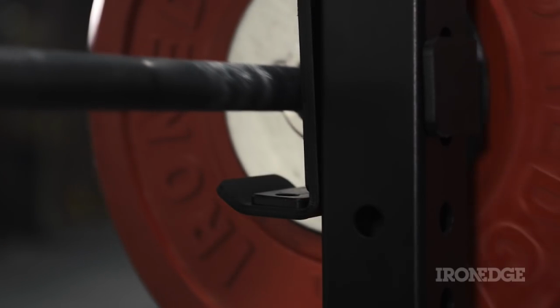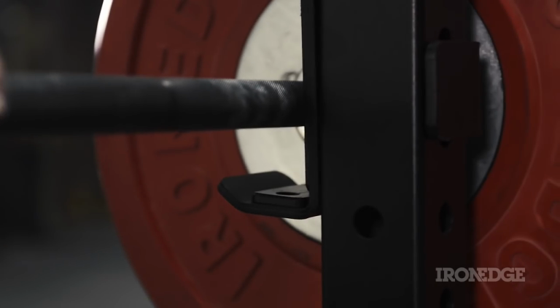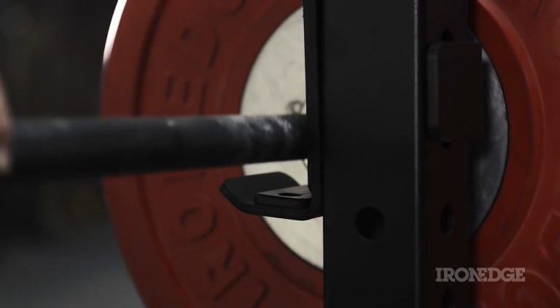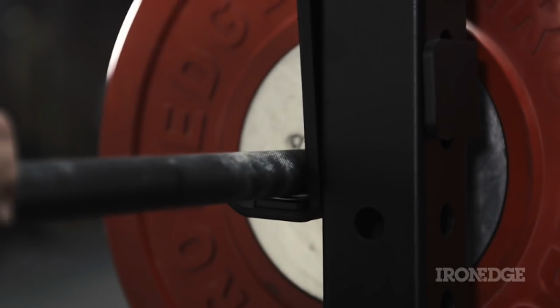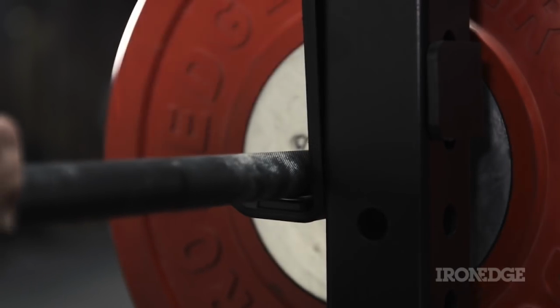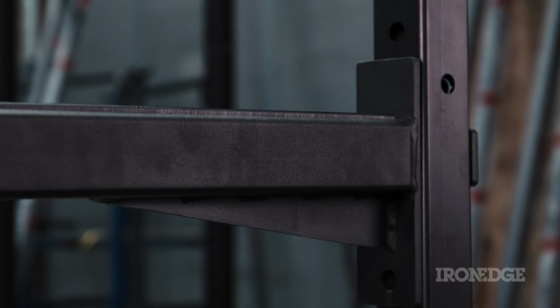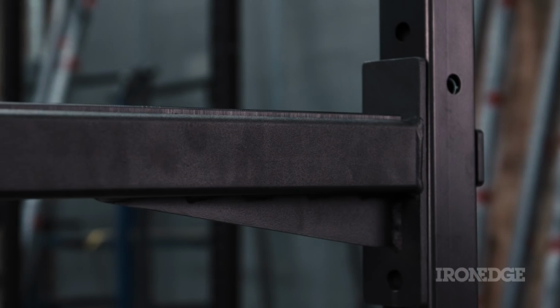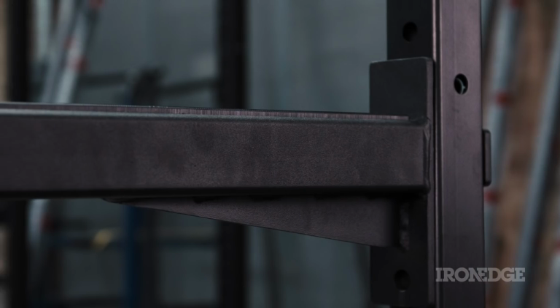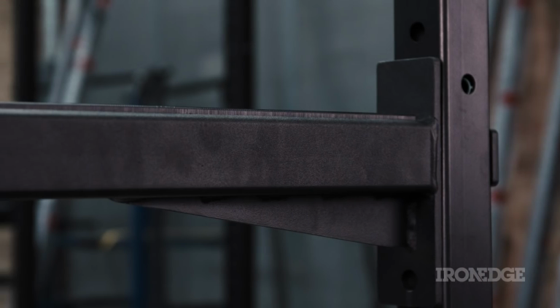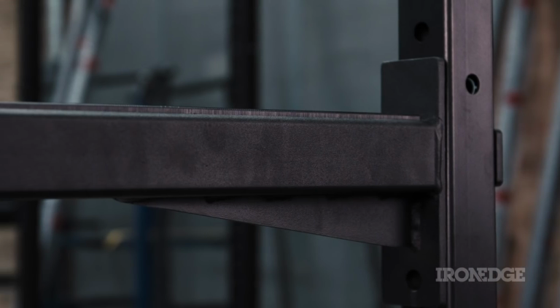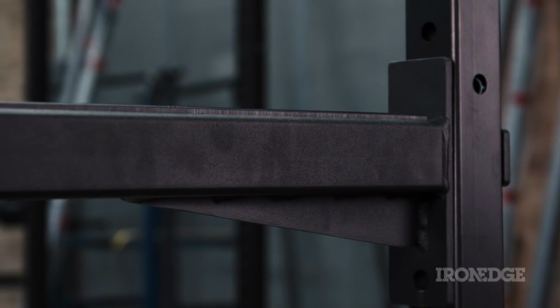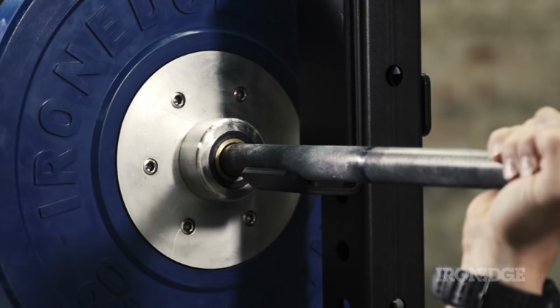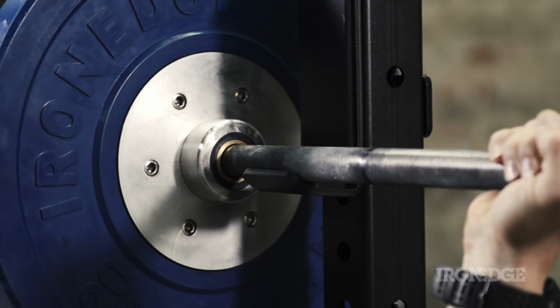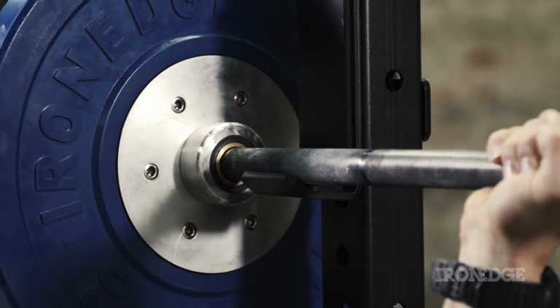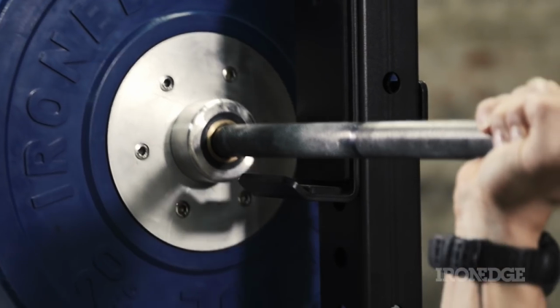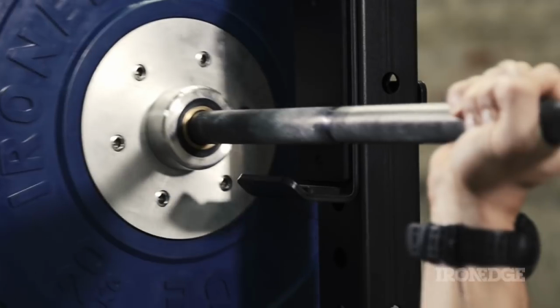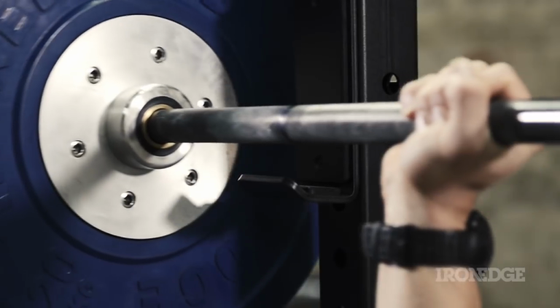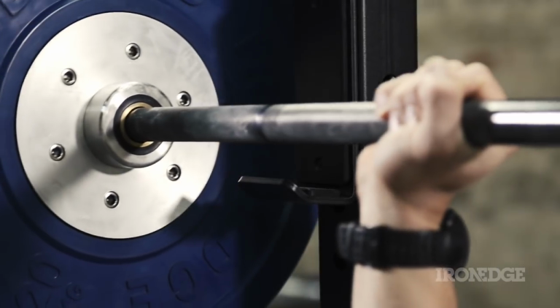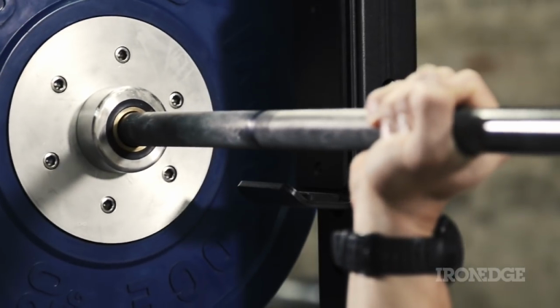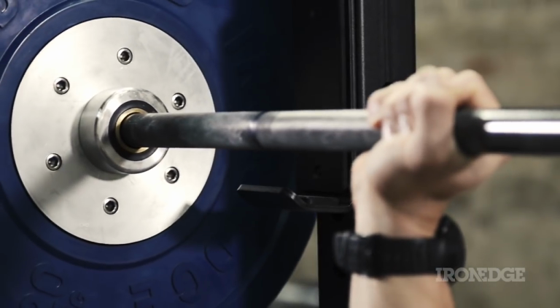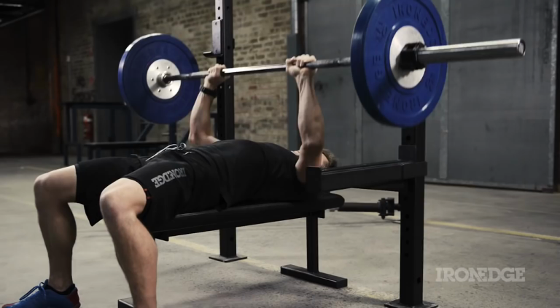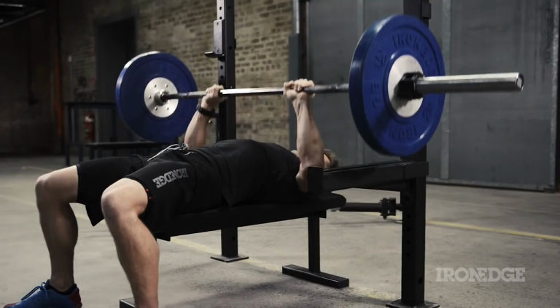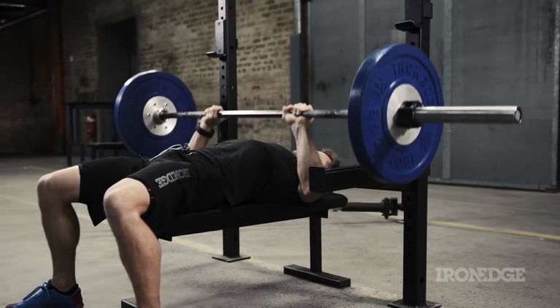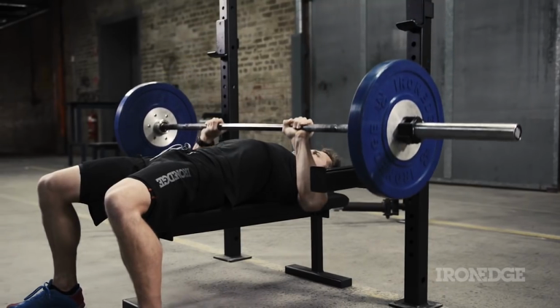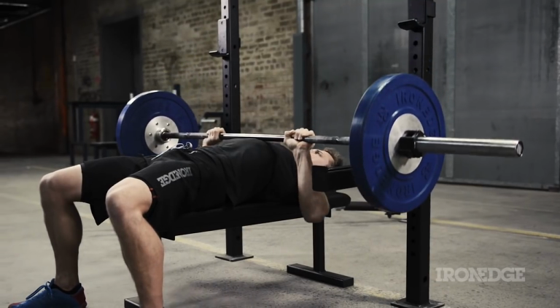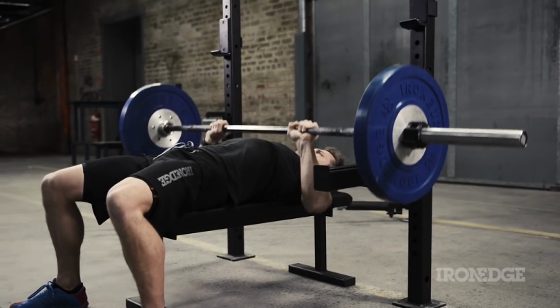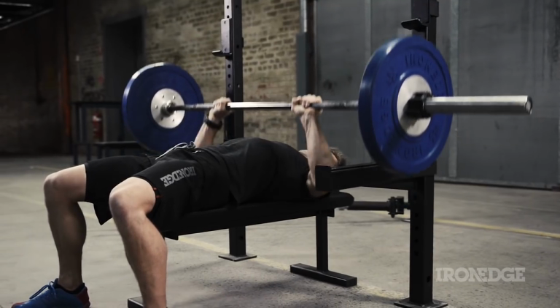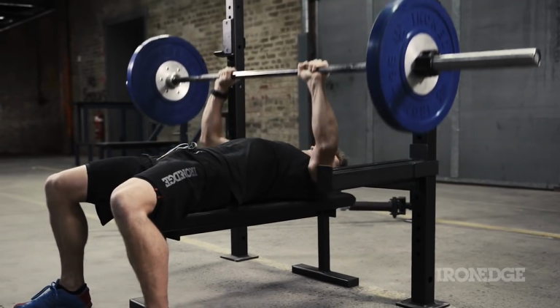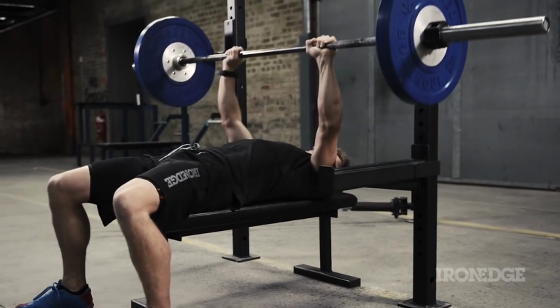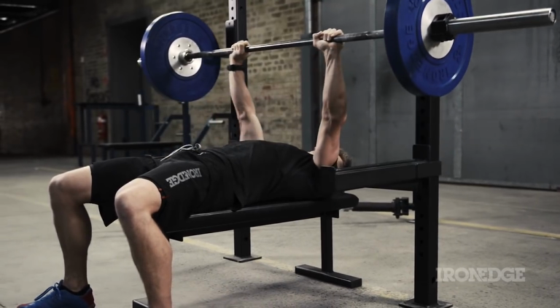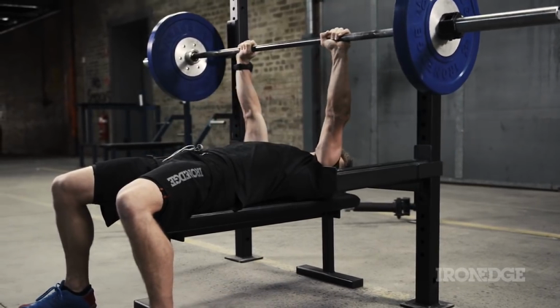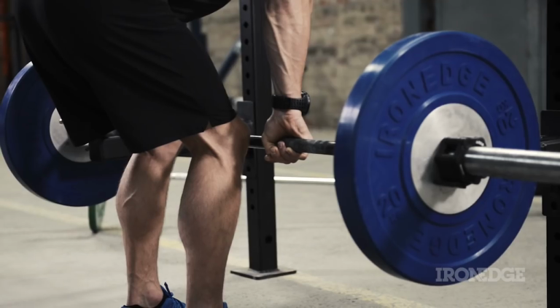Squat, chin, bench, rack pull, rings, rope climb, and any variation of the like.